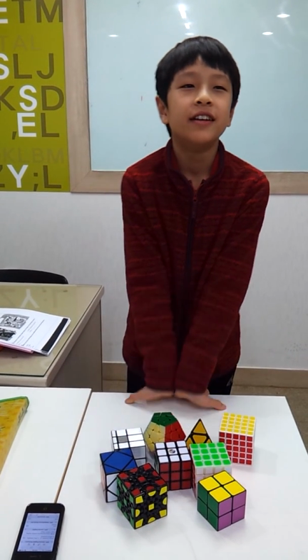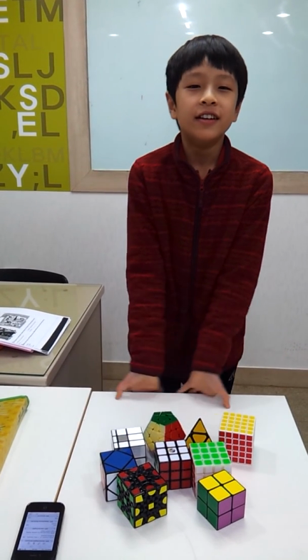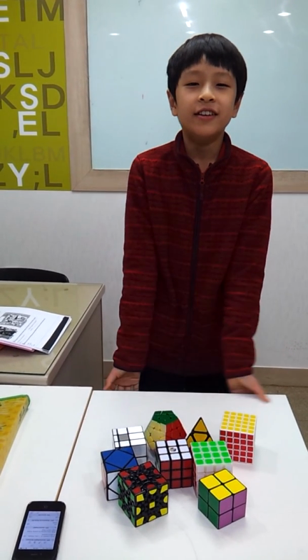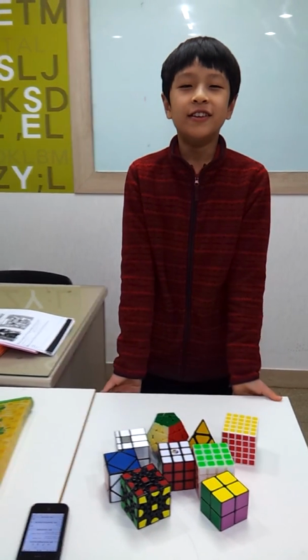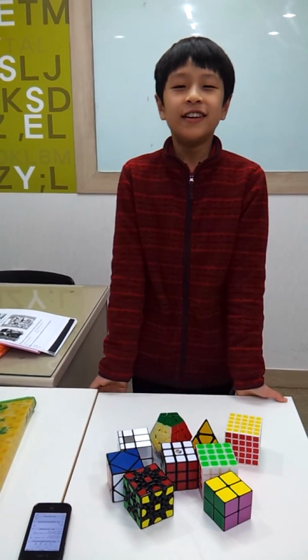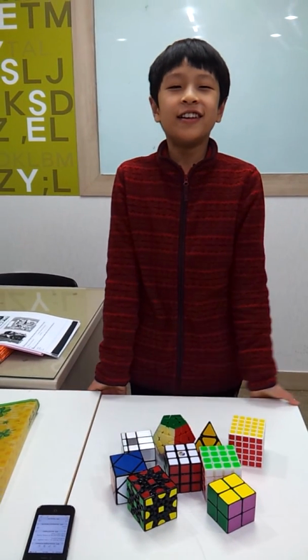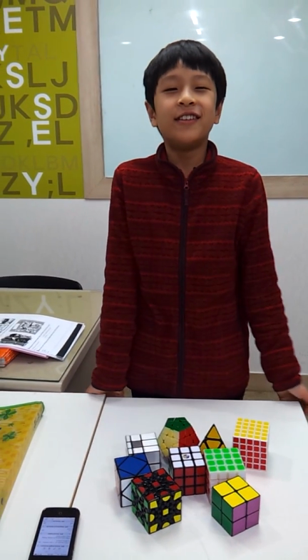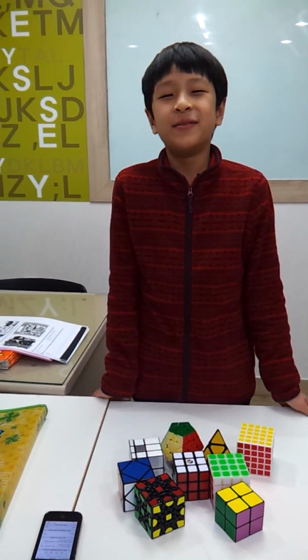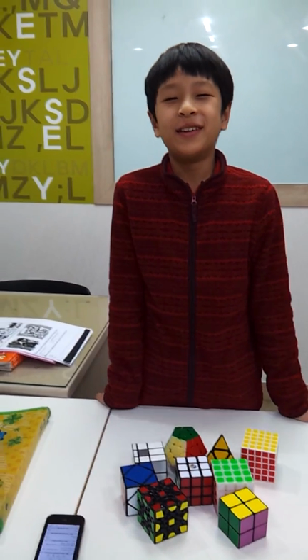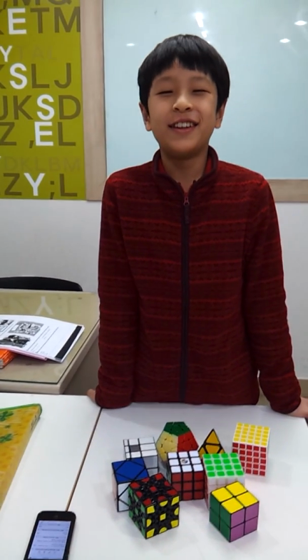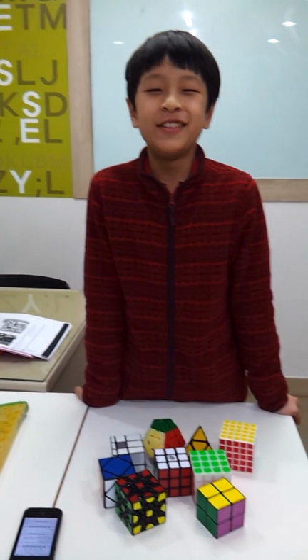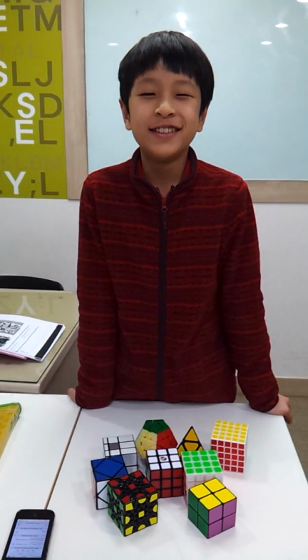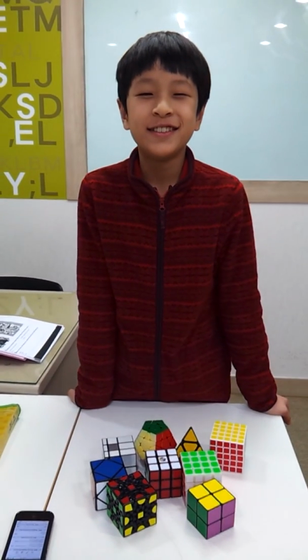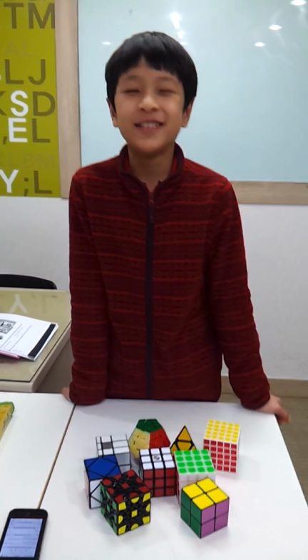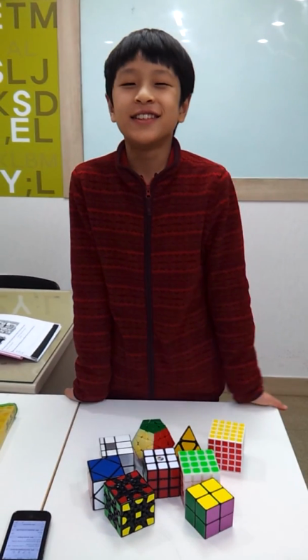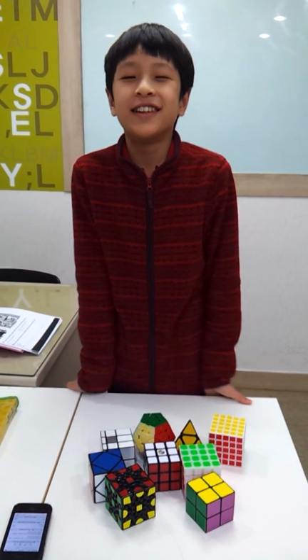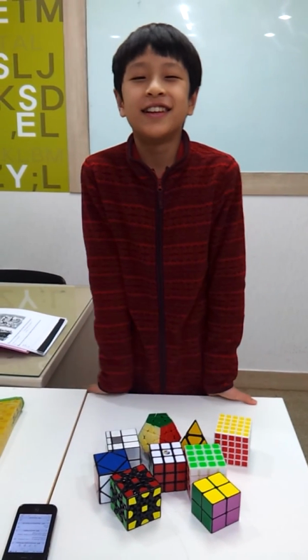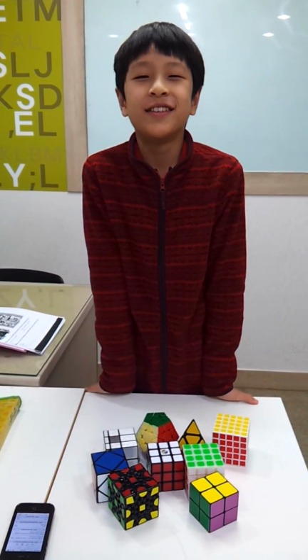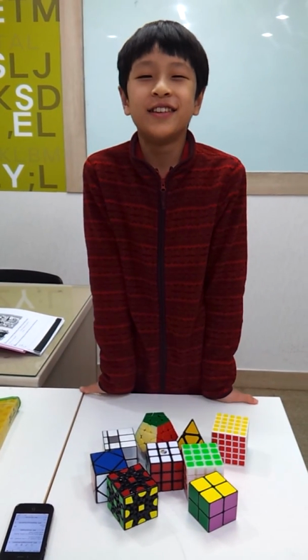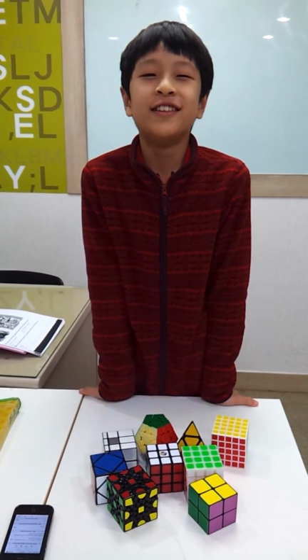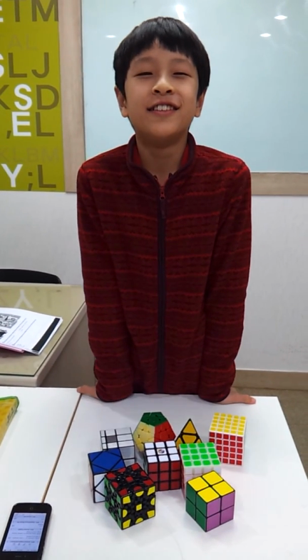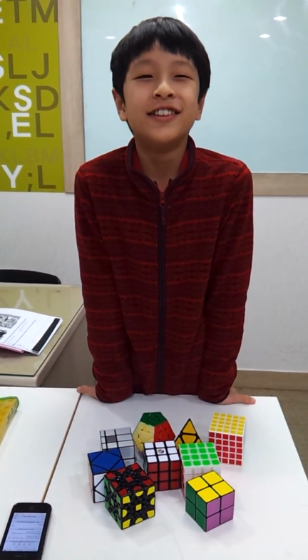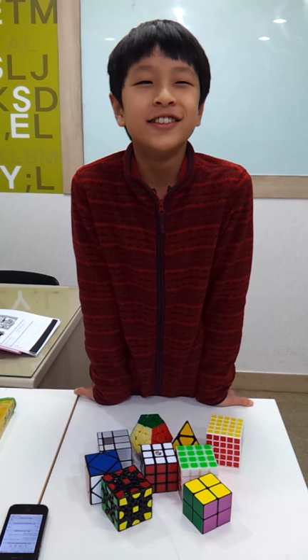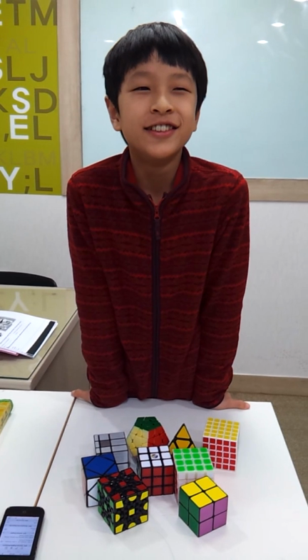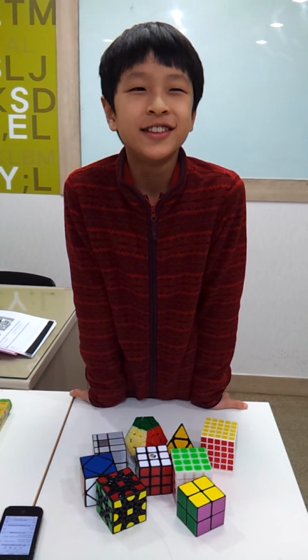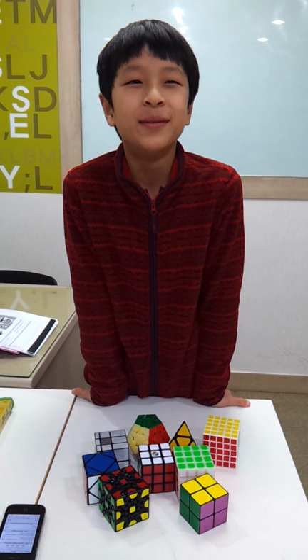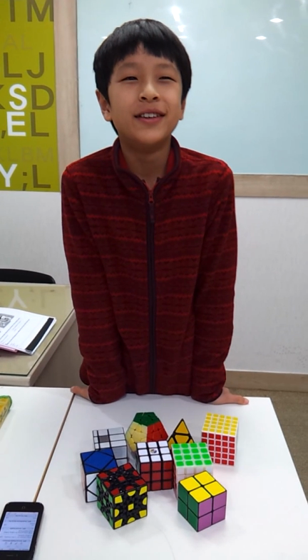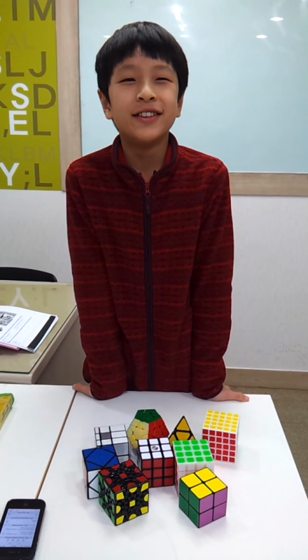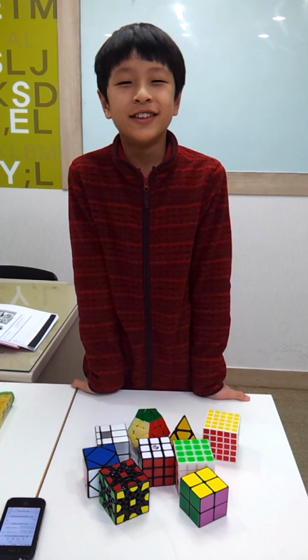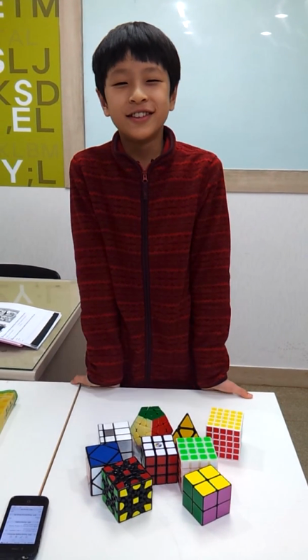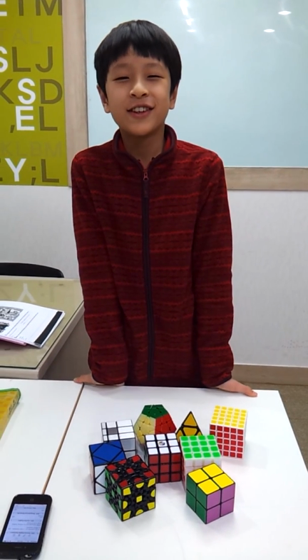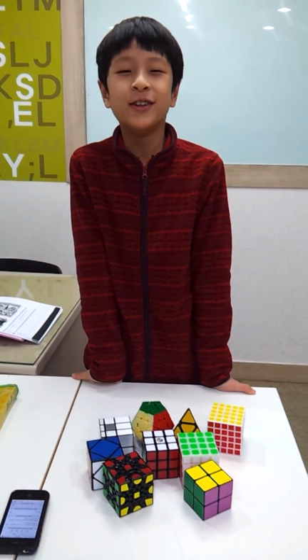Hello, my name is Jeeze. I introduce our cube.